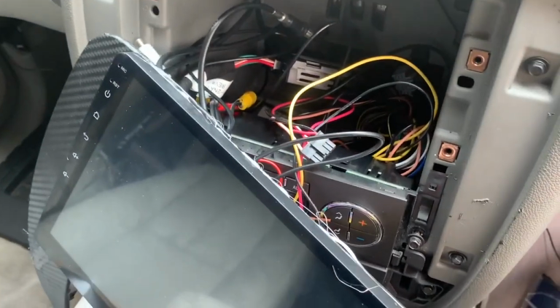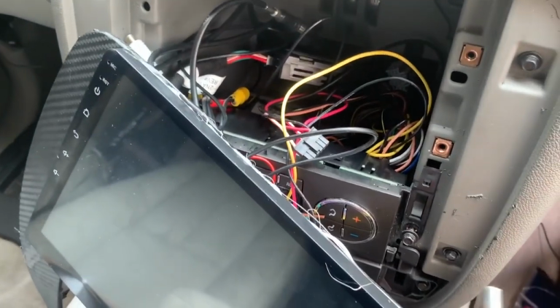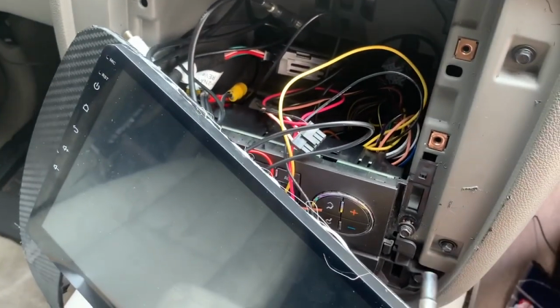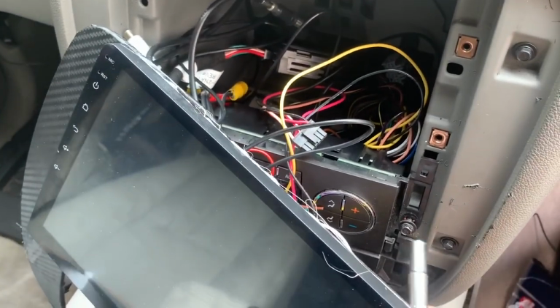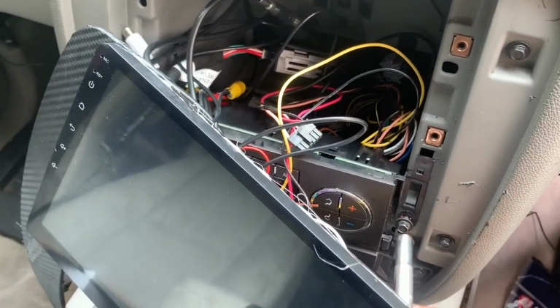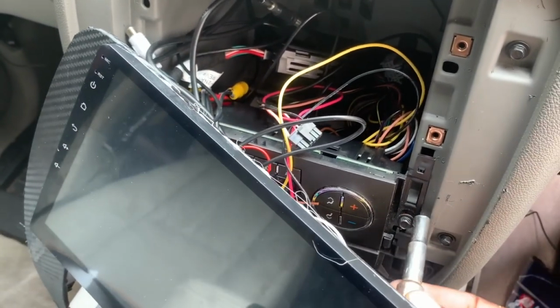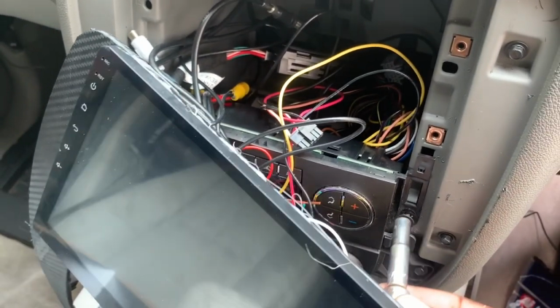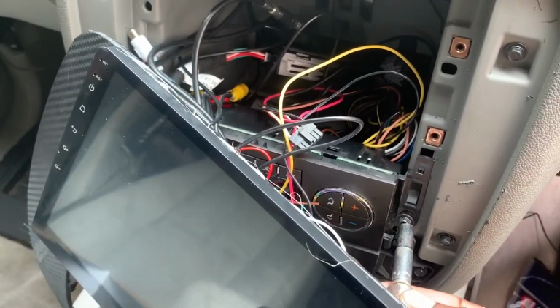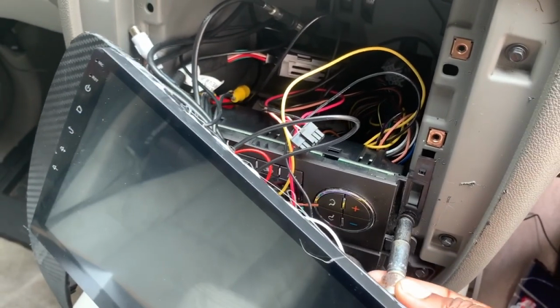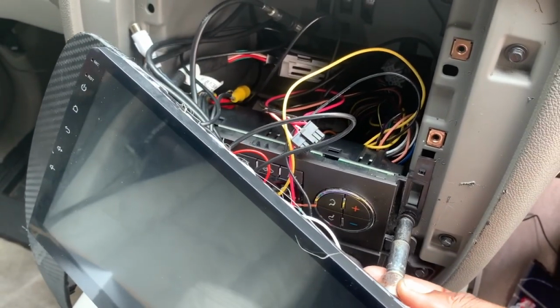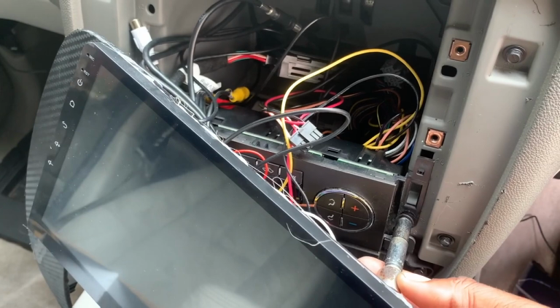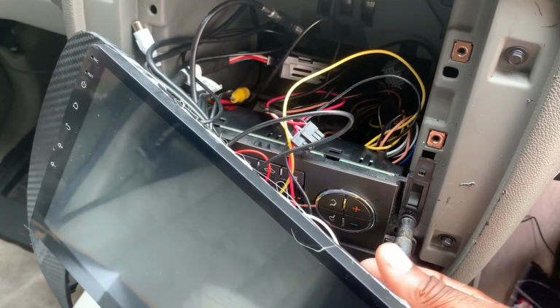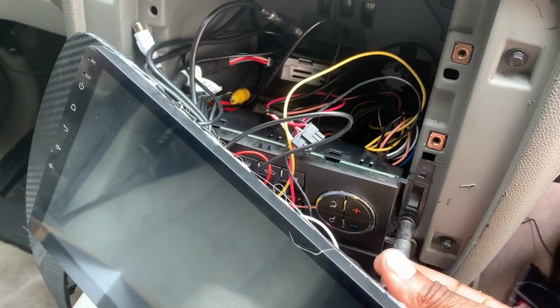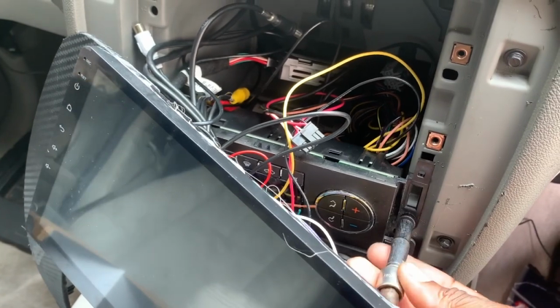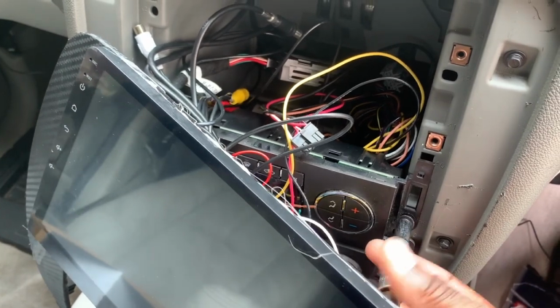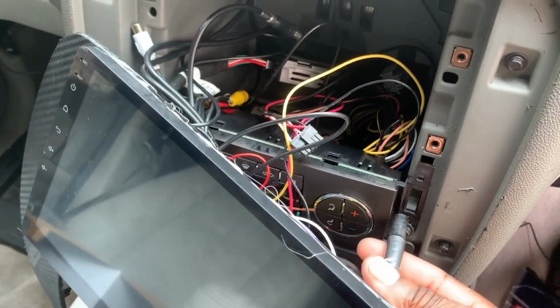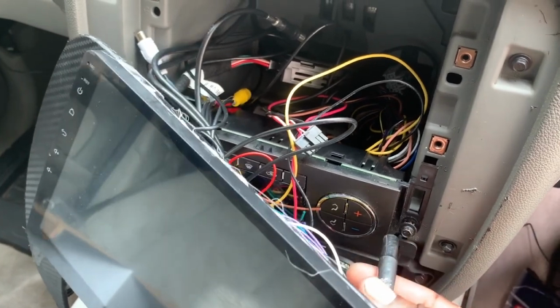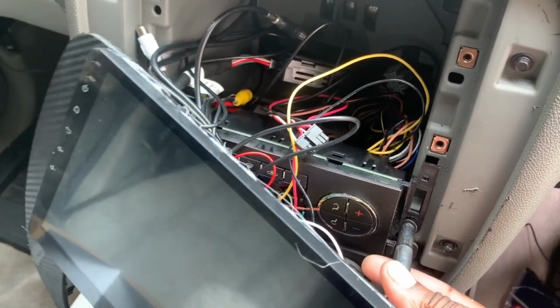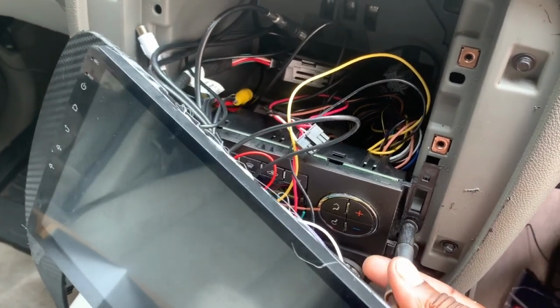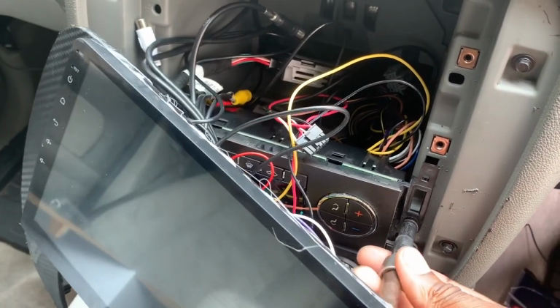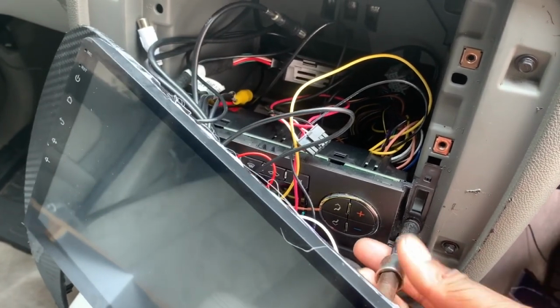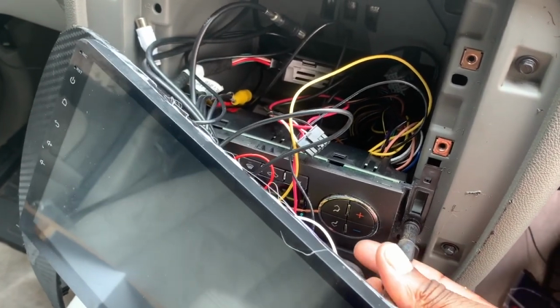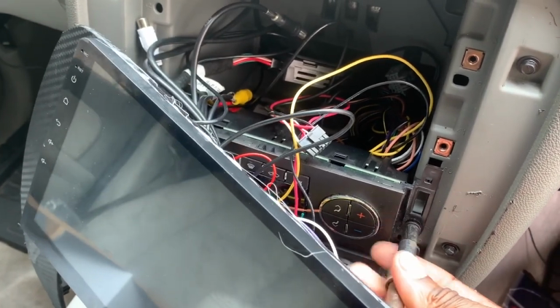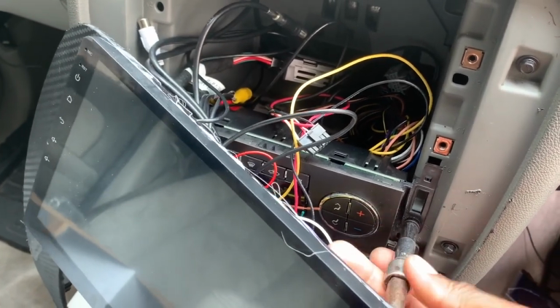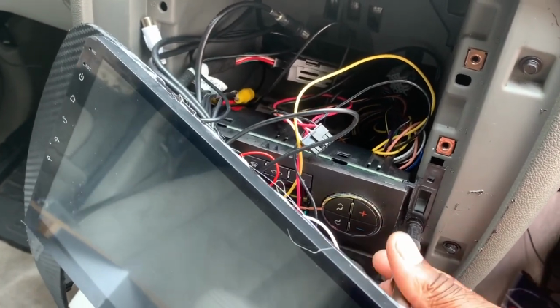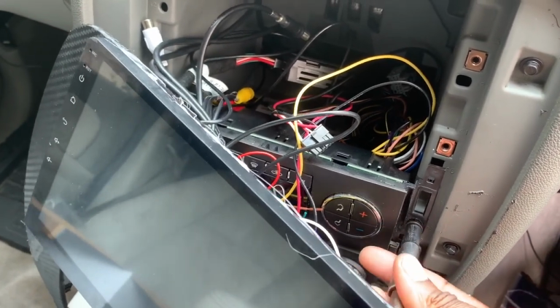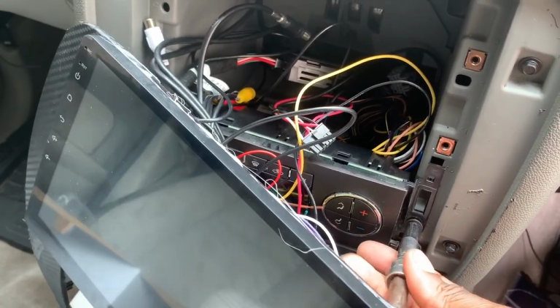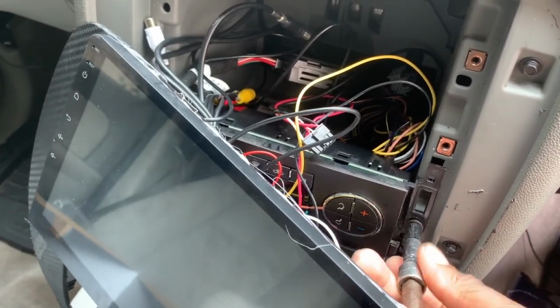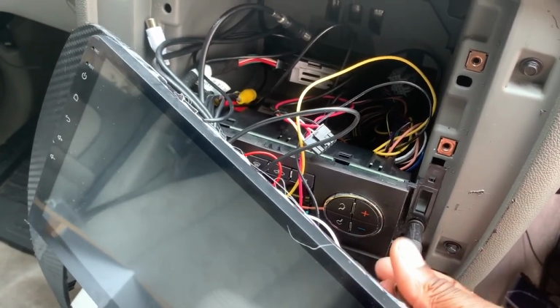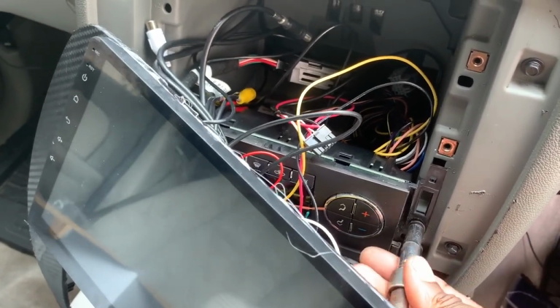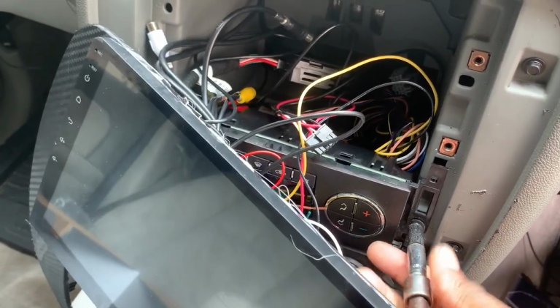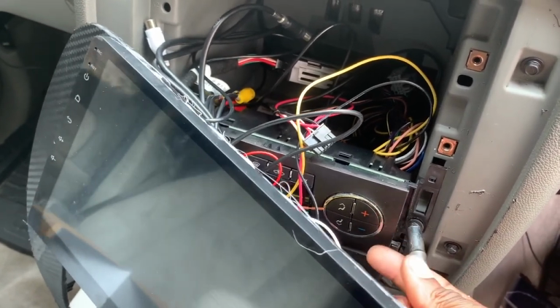I'm just tightening up the screws holding my AC control unit.